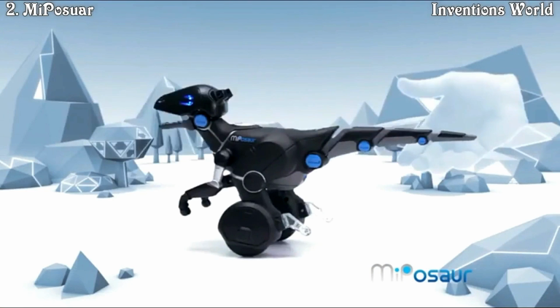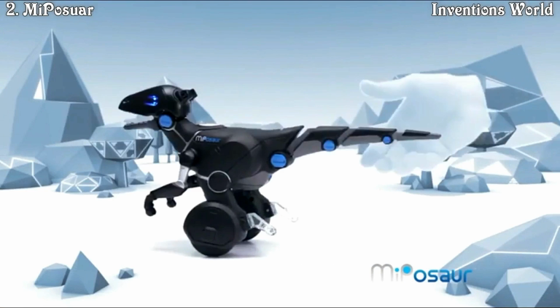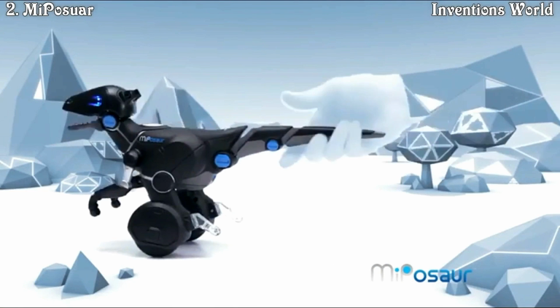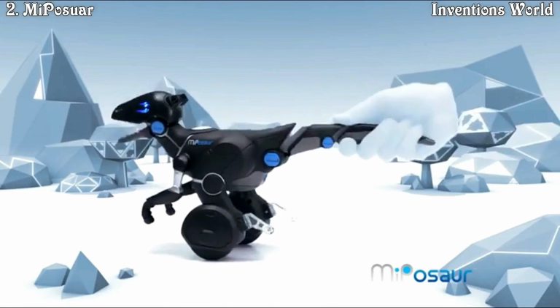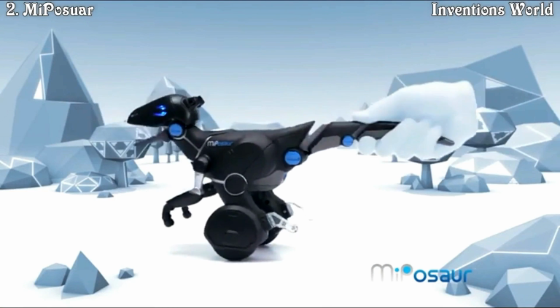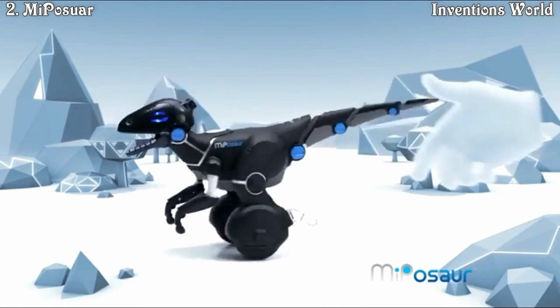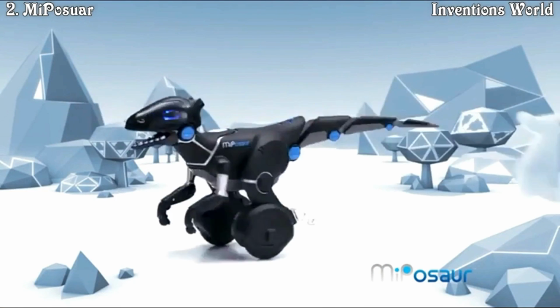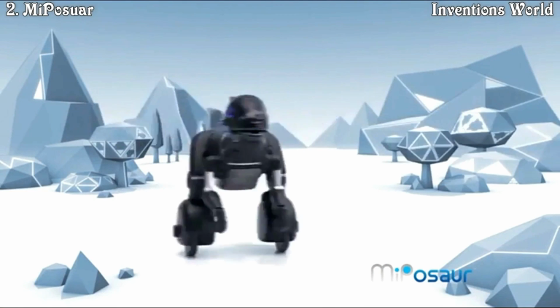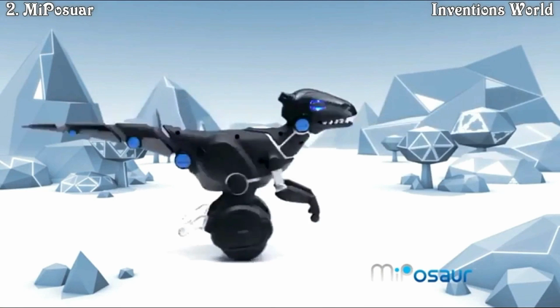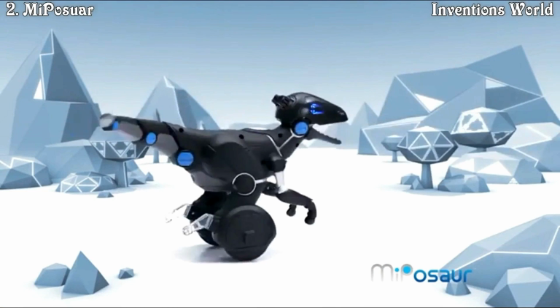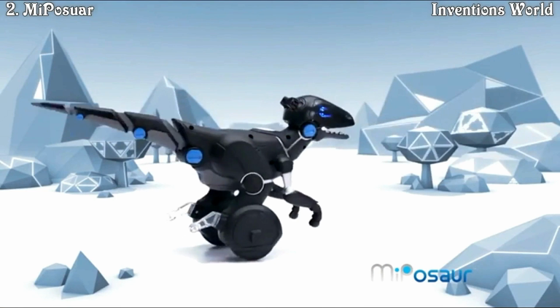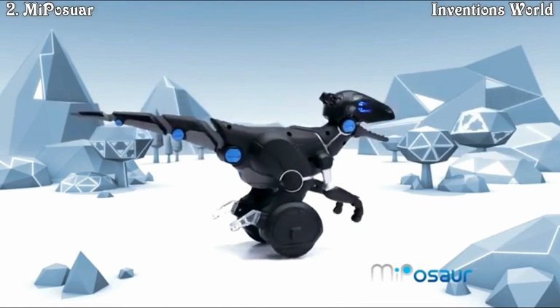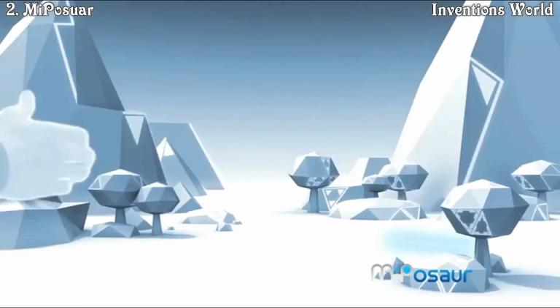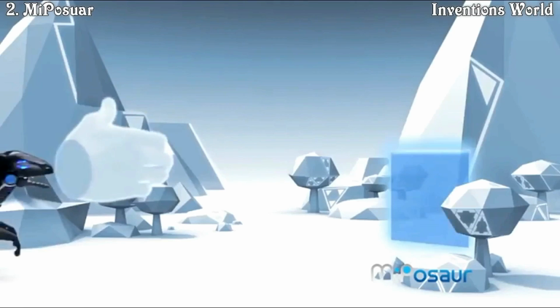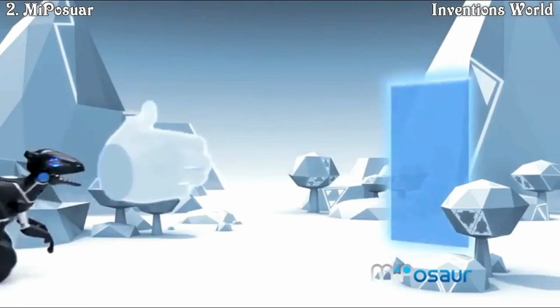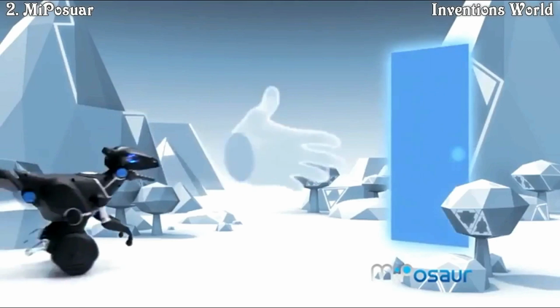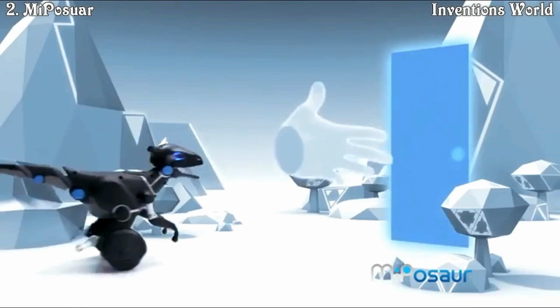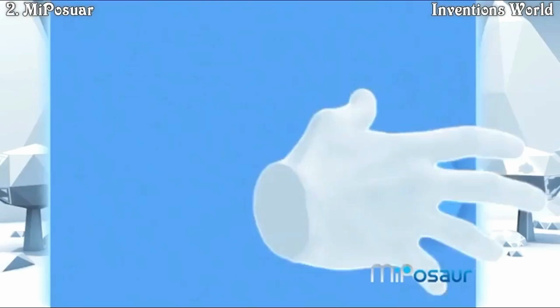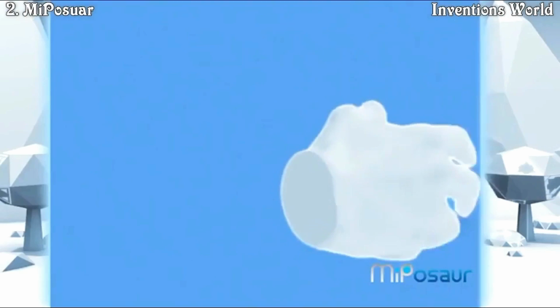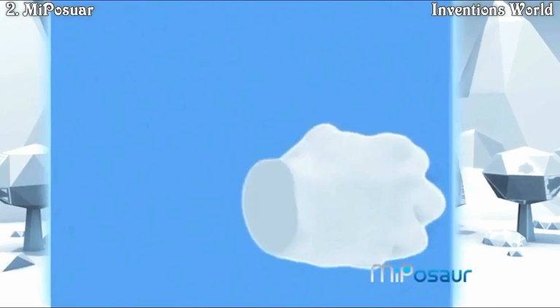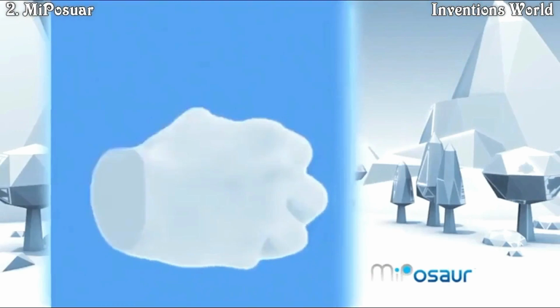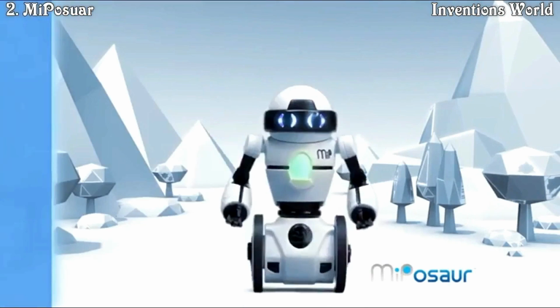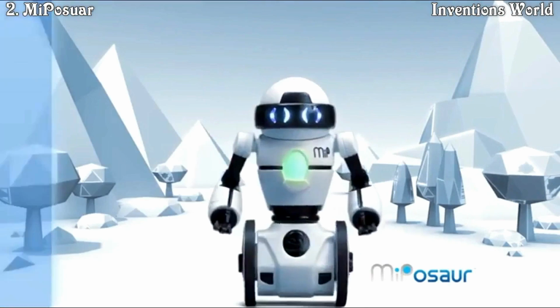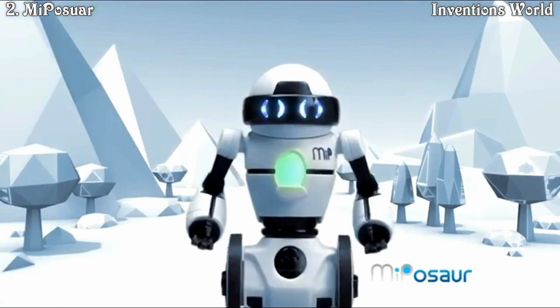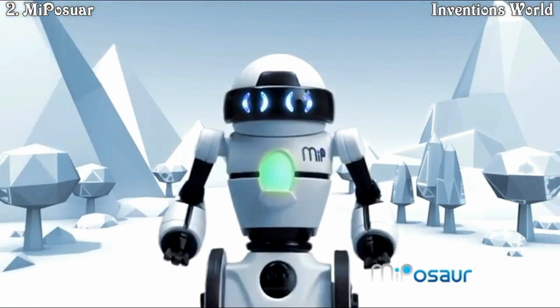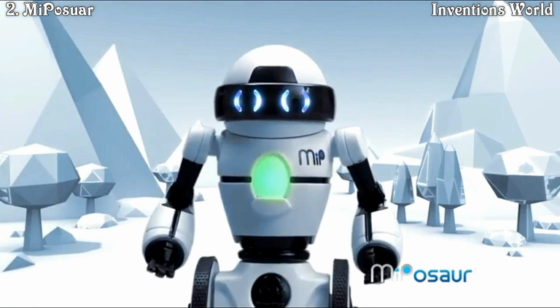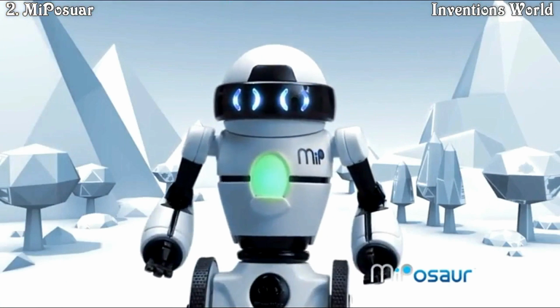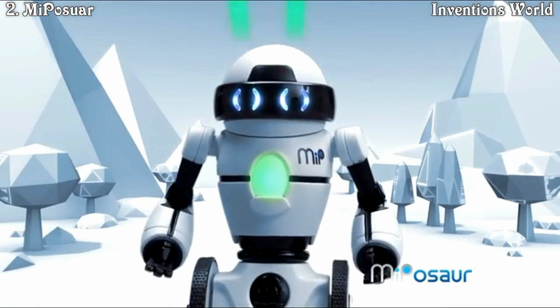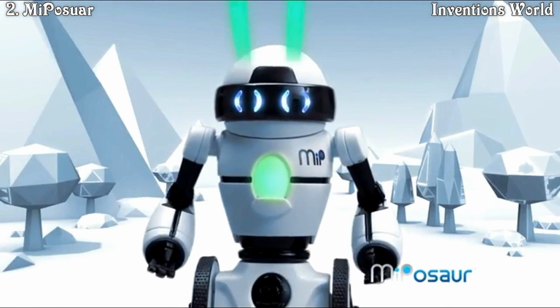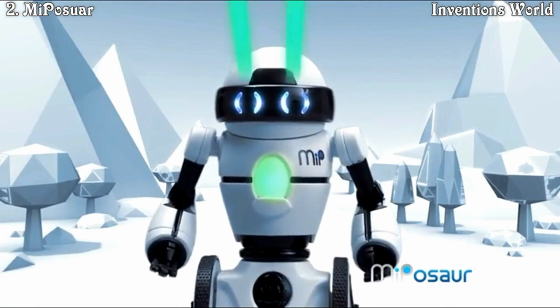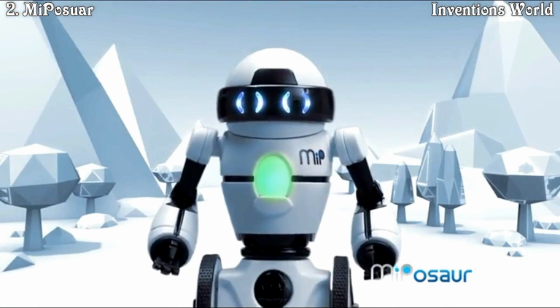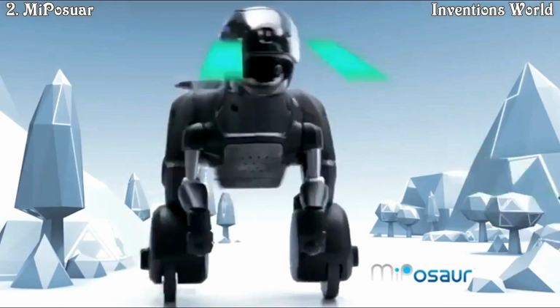Grab ahold of its tail and you might just make a new best friend. Check out how Mythasaur gets along with his robot friends.